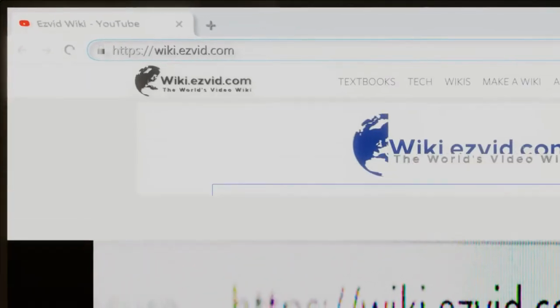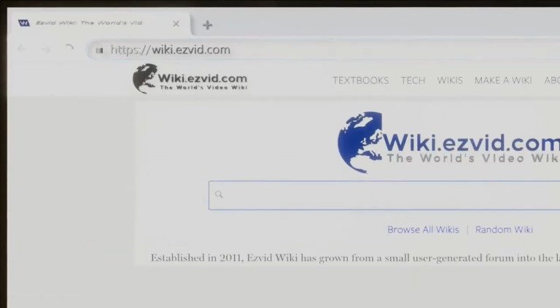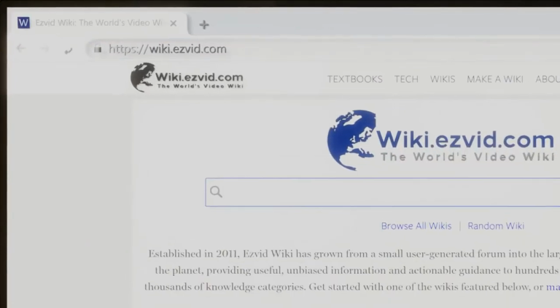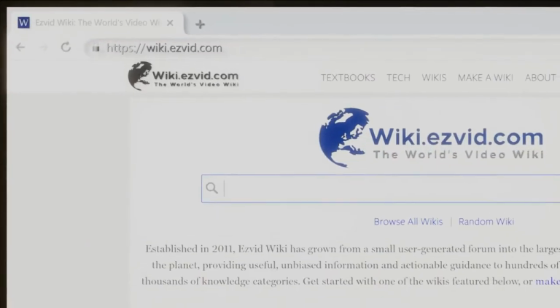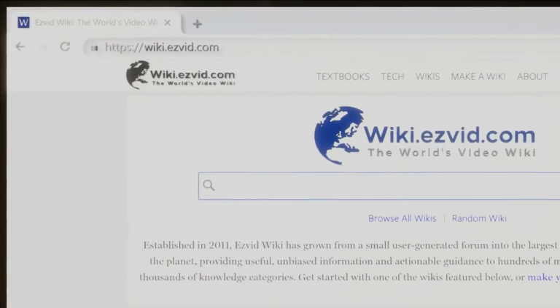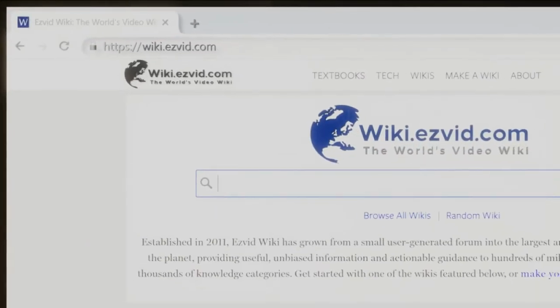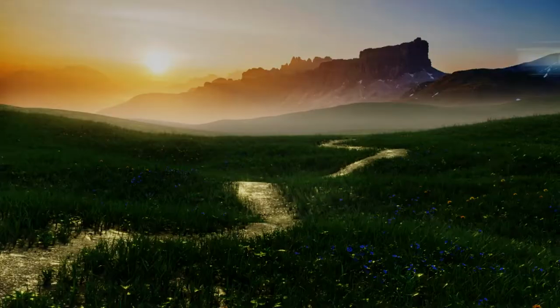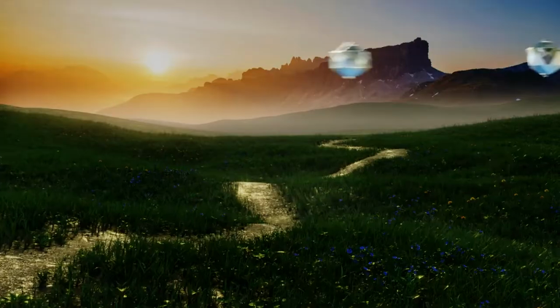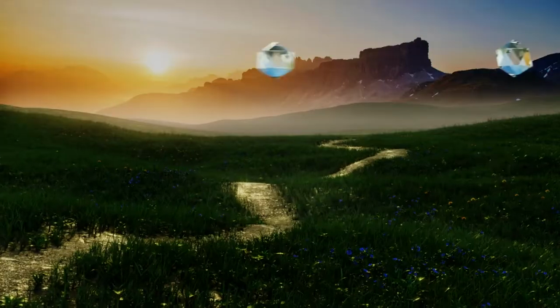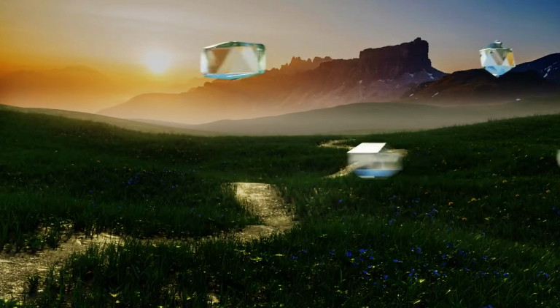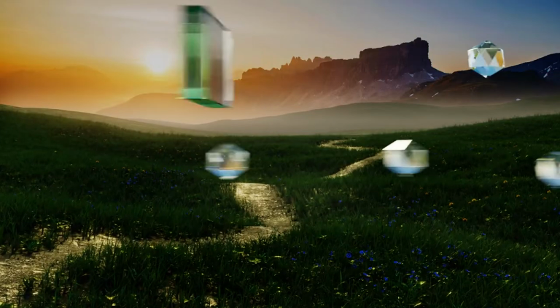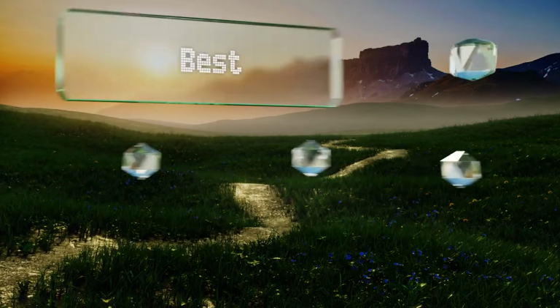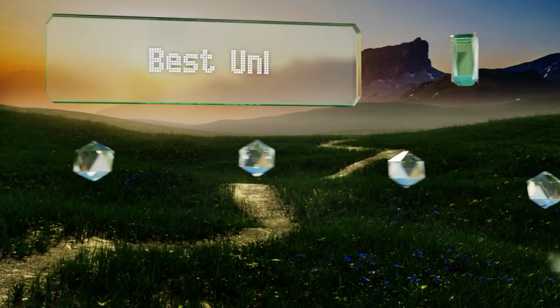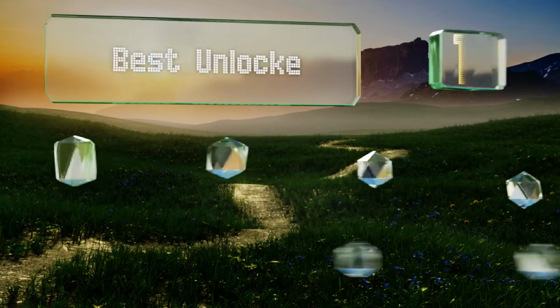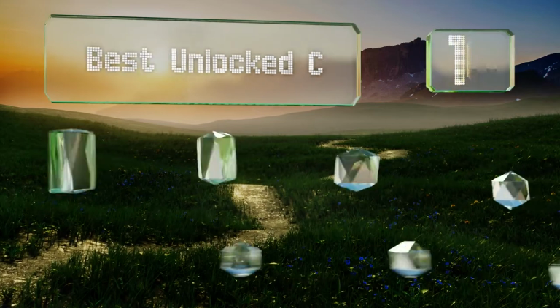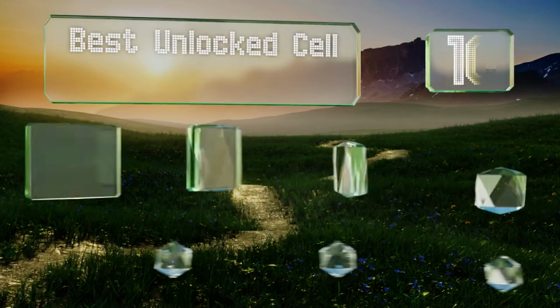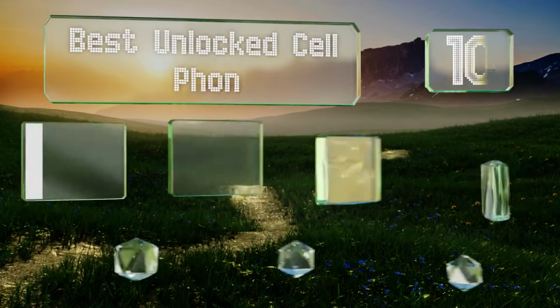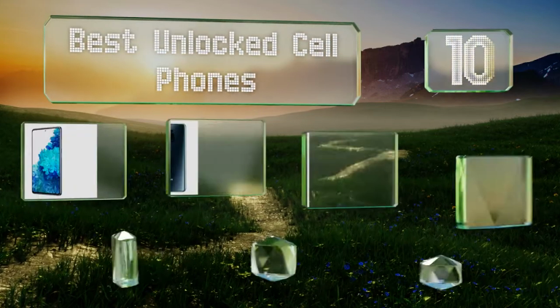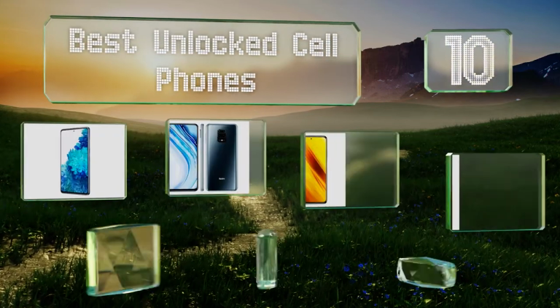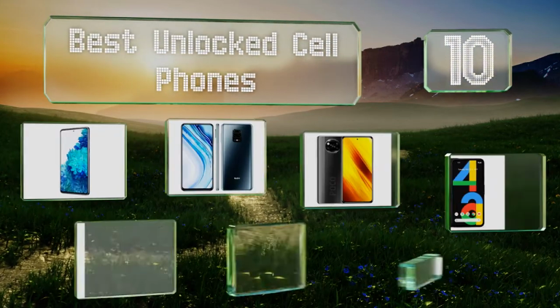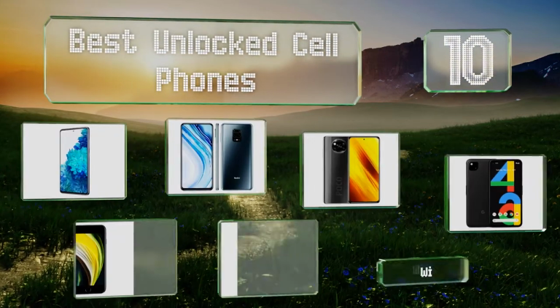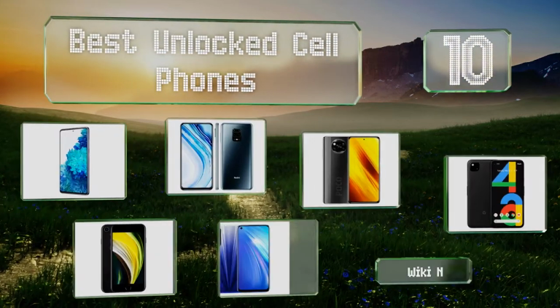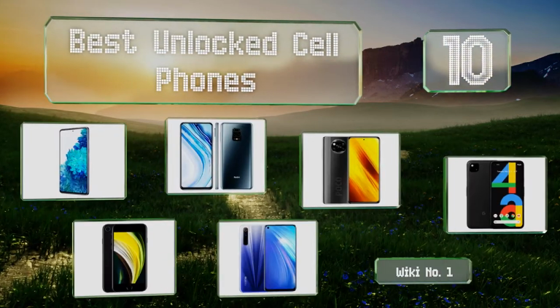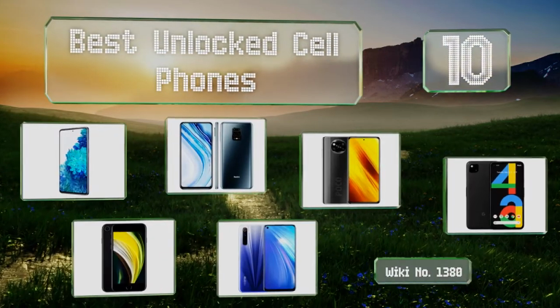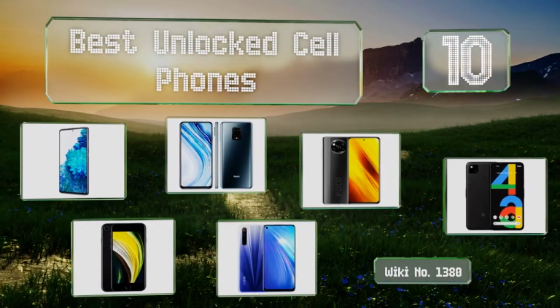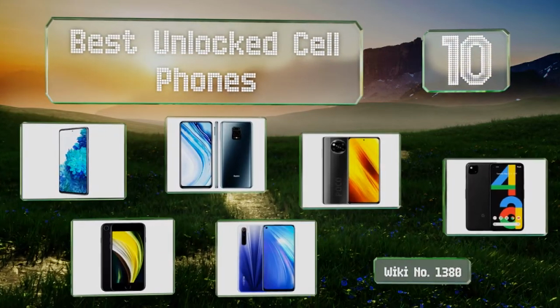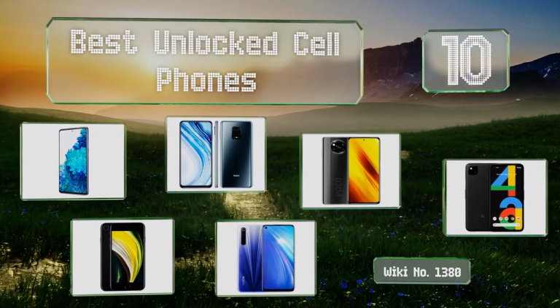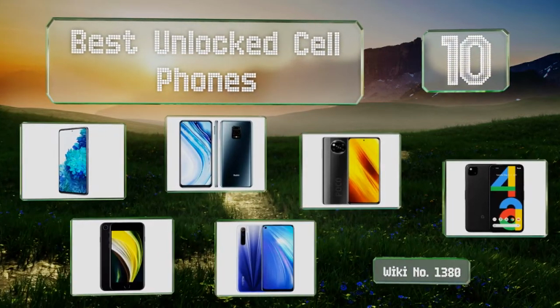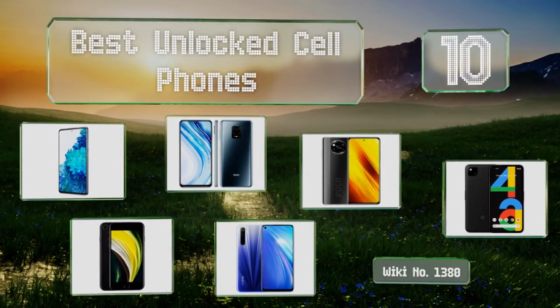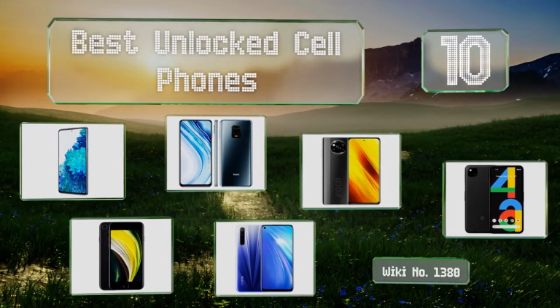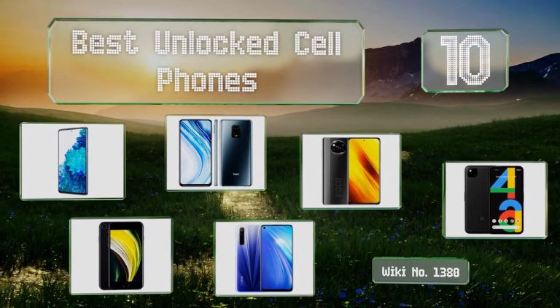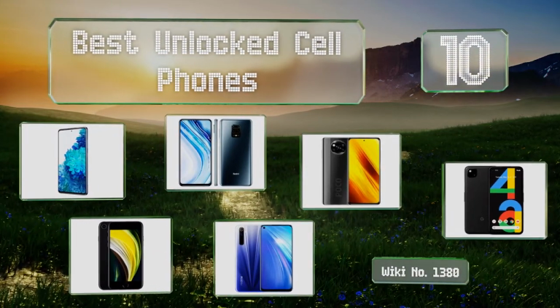EasyVid presents the 10 best unlocked cell phones. Let's get started with the list.